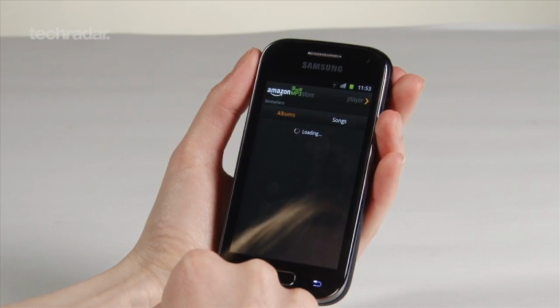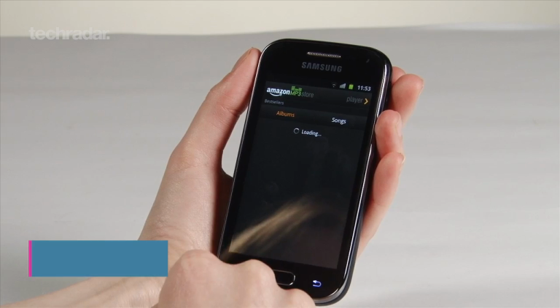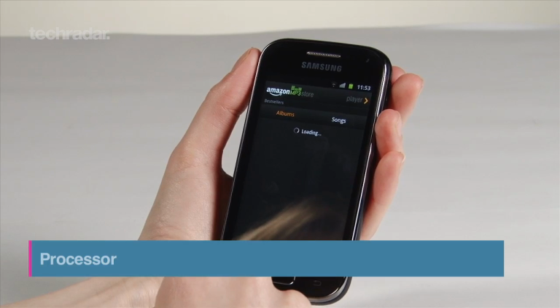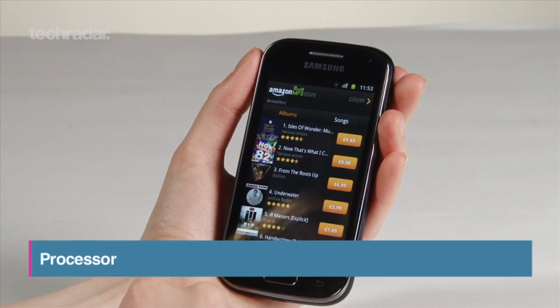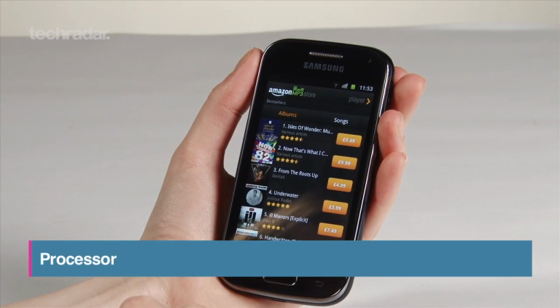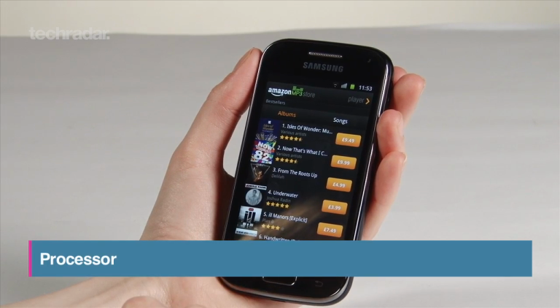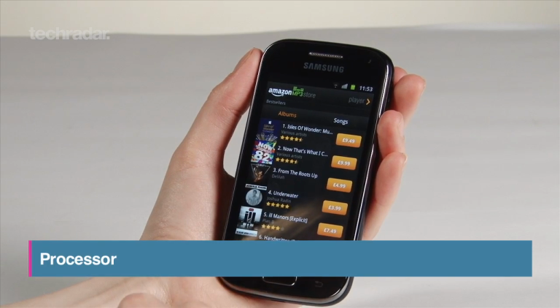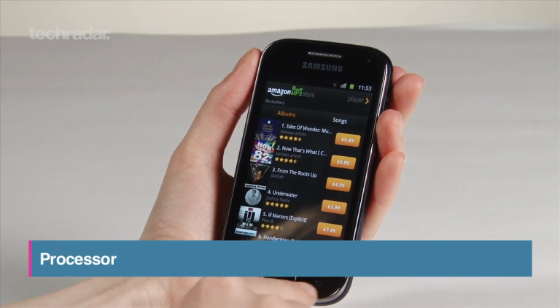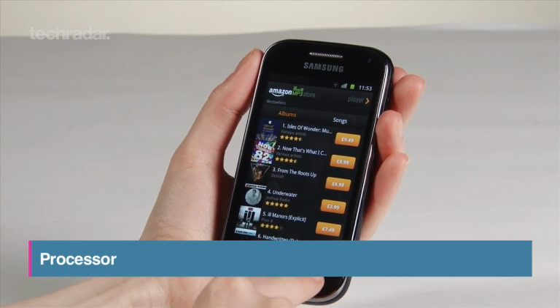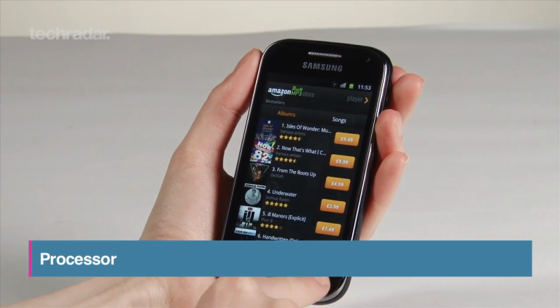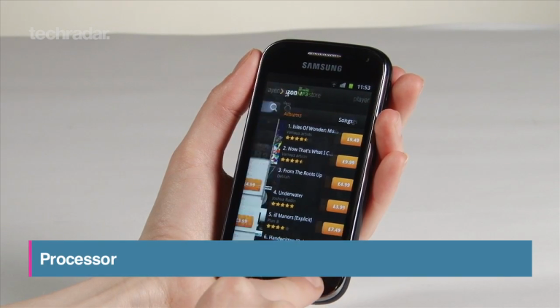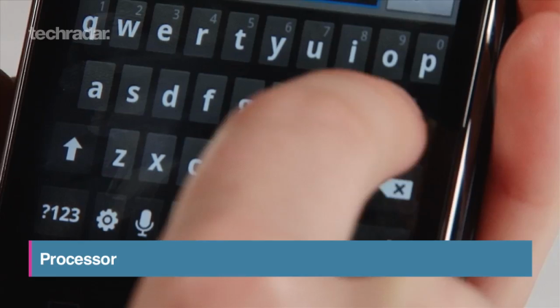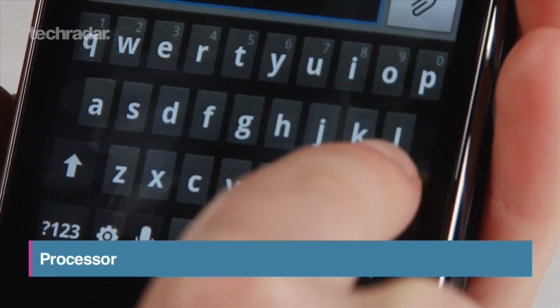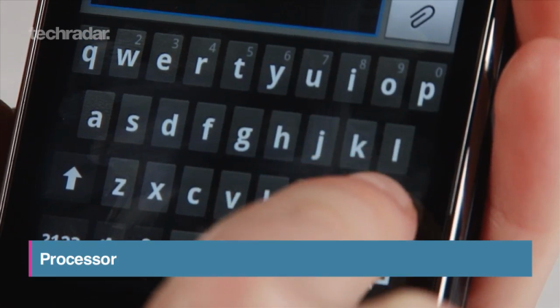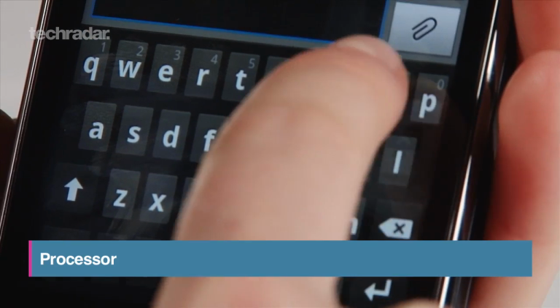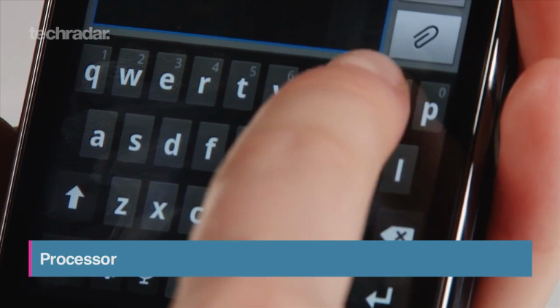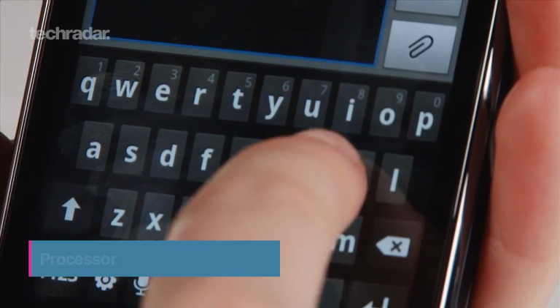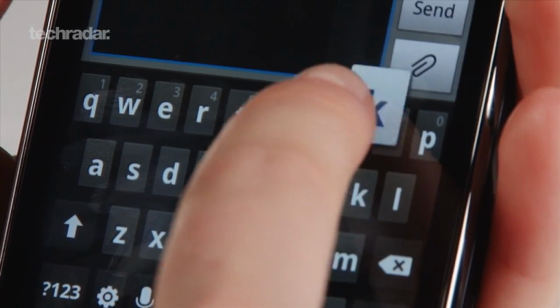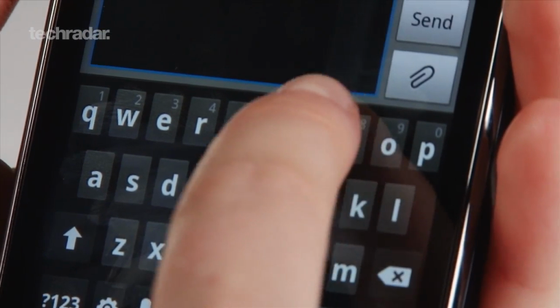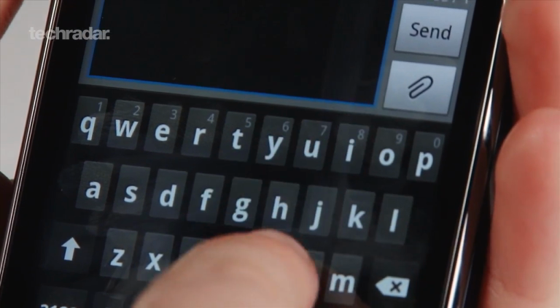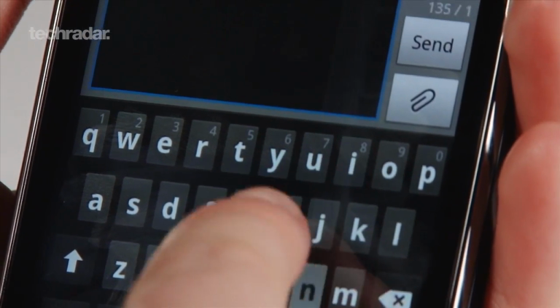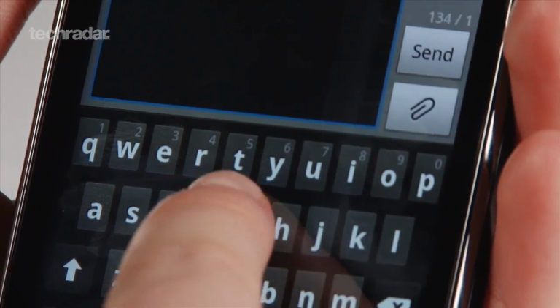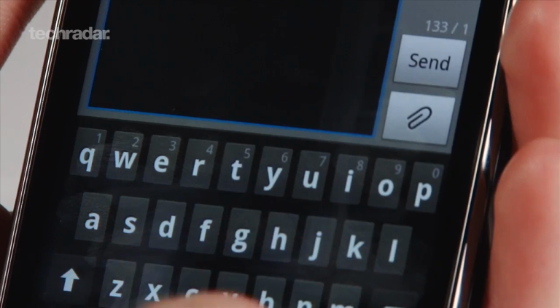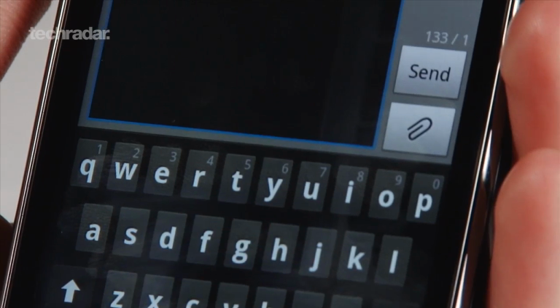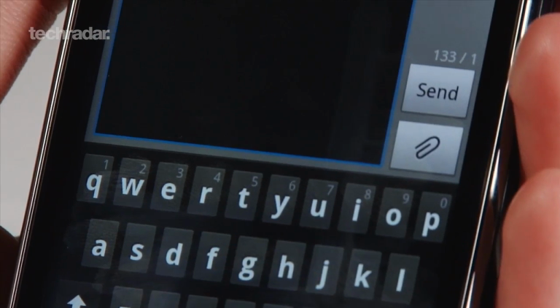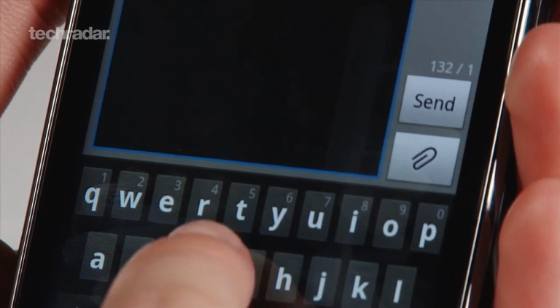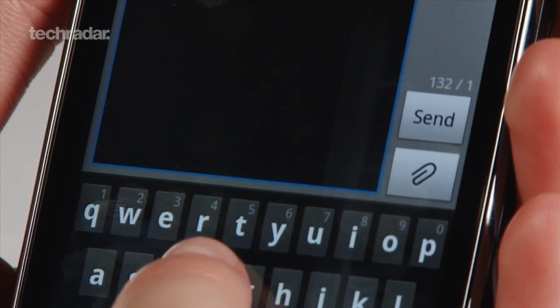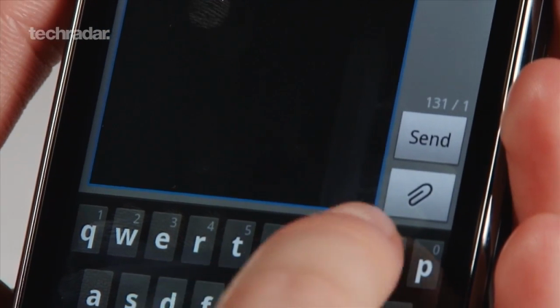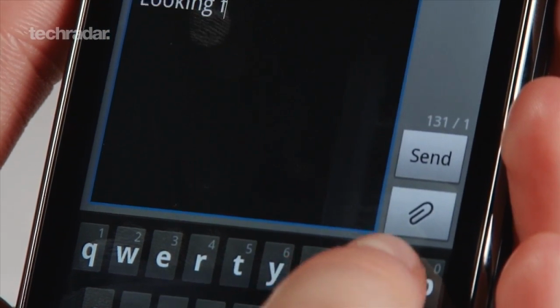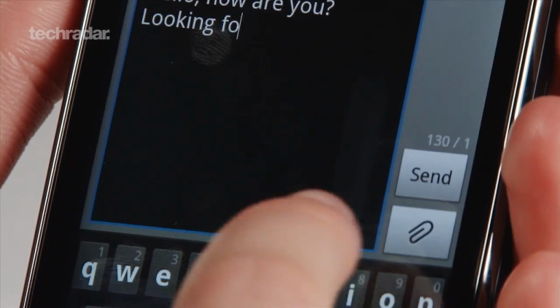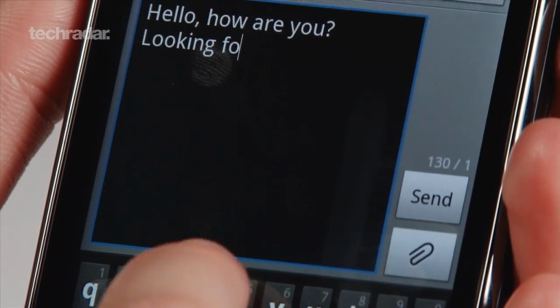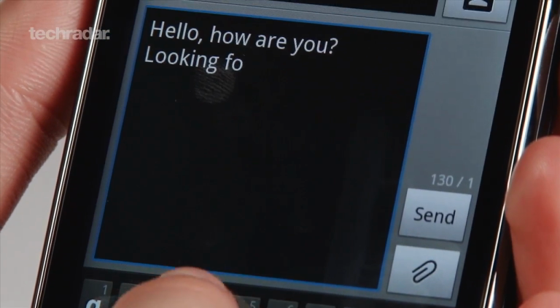The processor is now a dual-core 800MHz affair and was responsive enough in our time with it, and notably smoother than other phones costing the same.